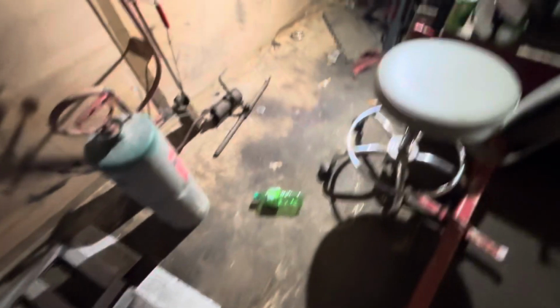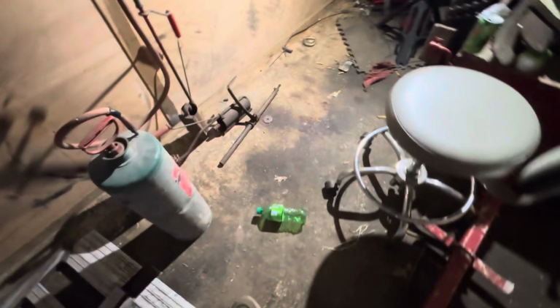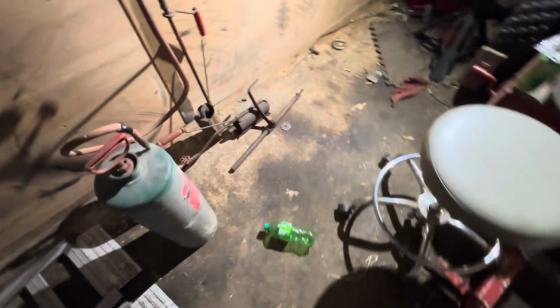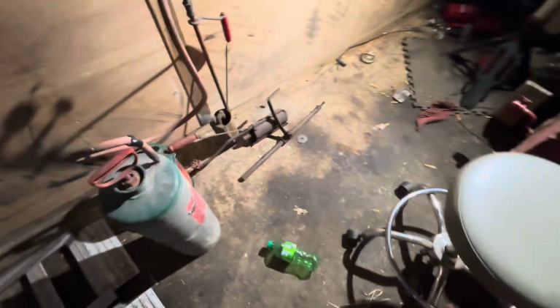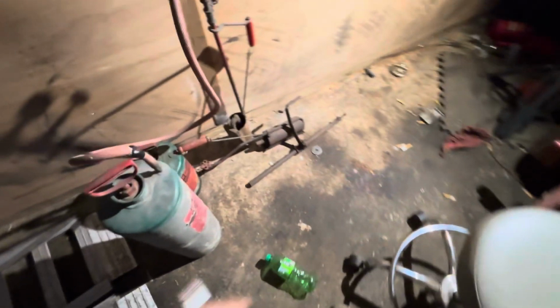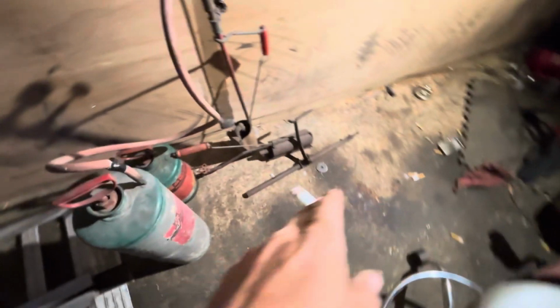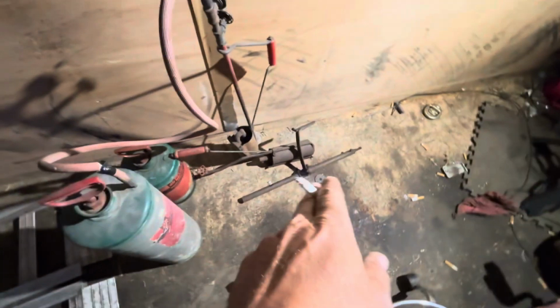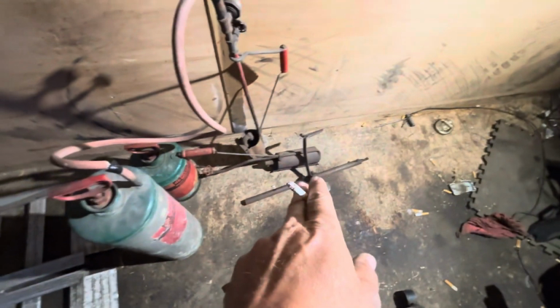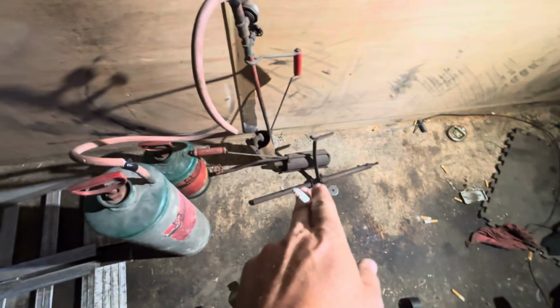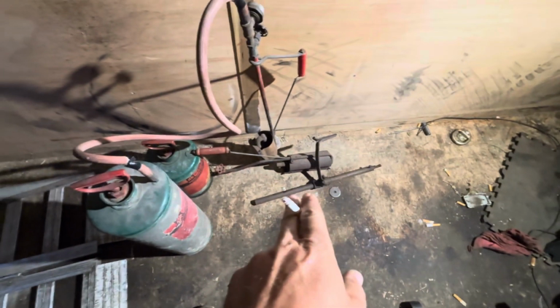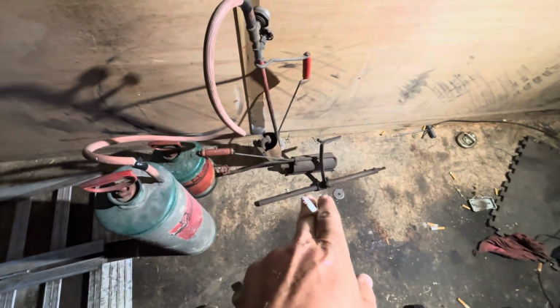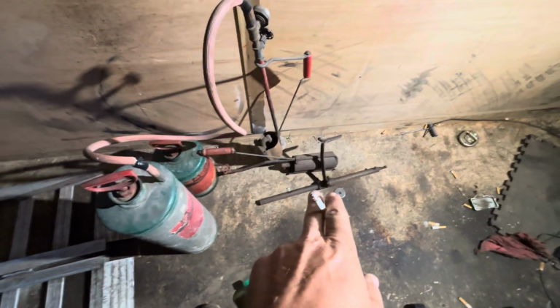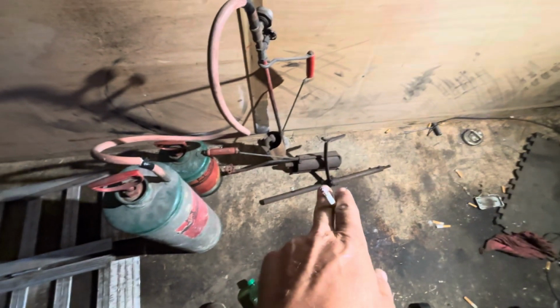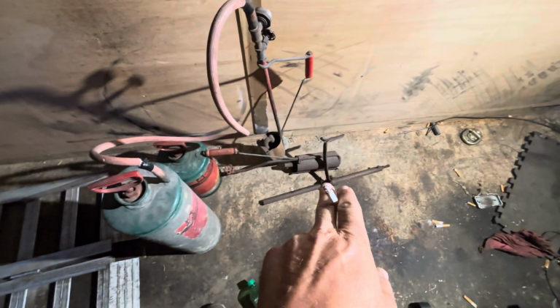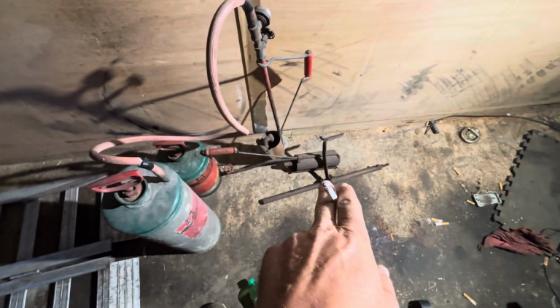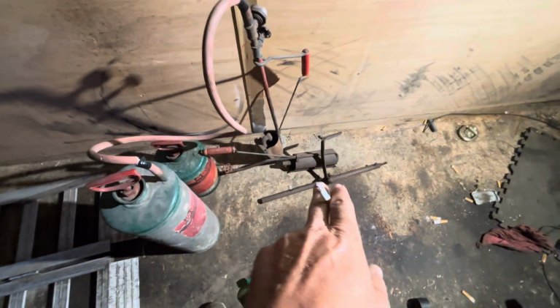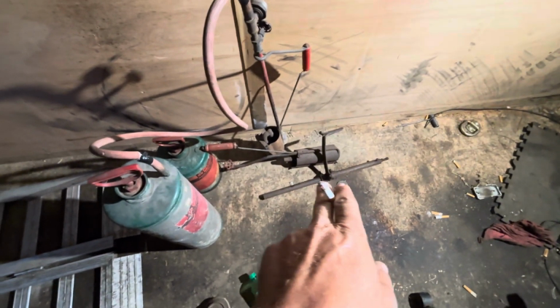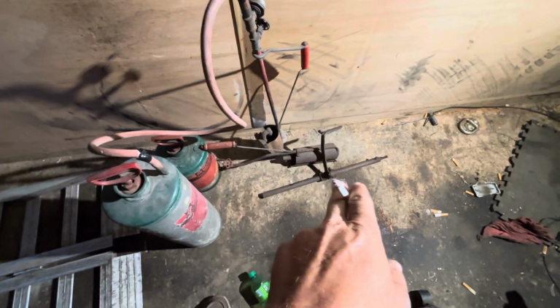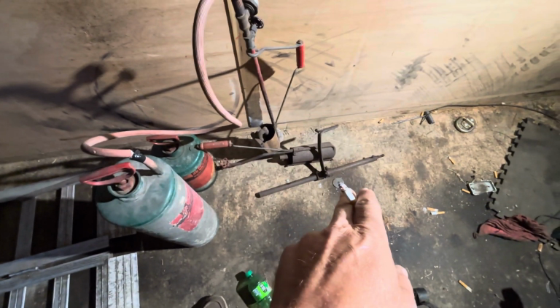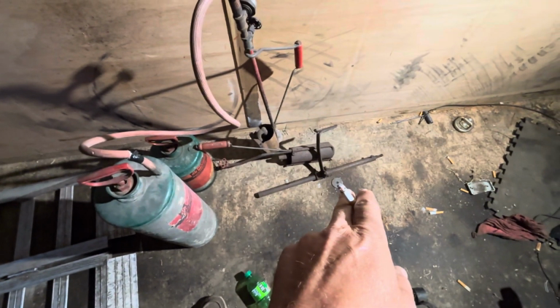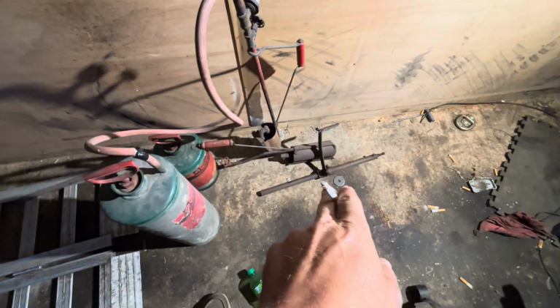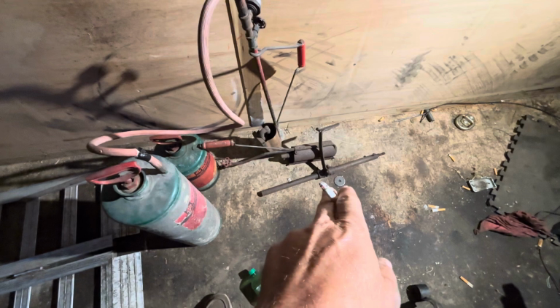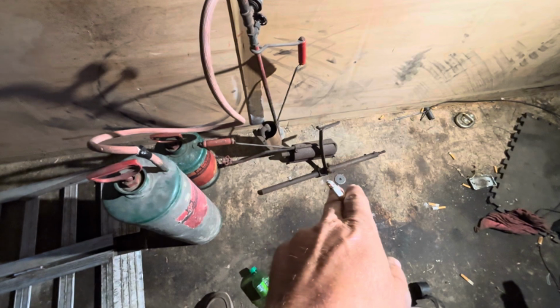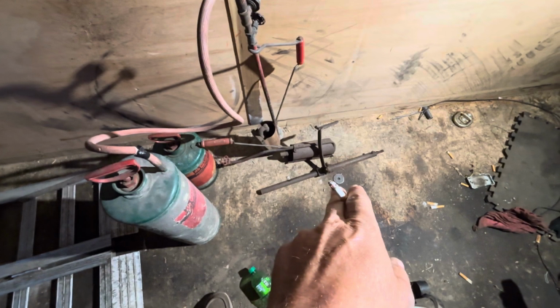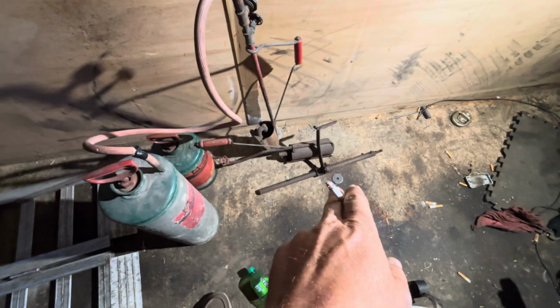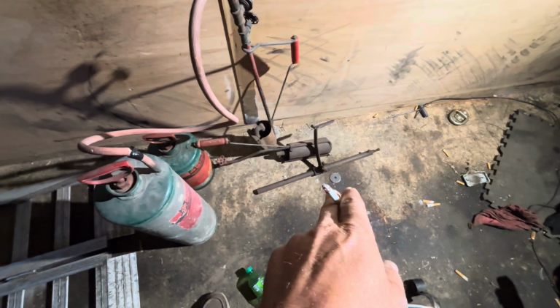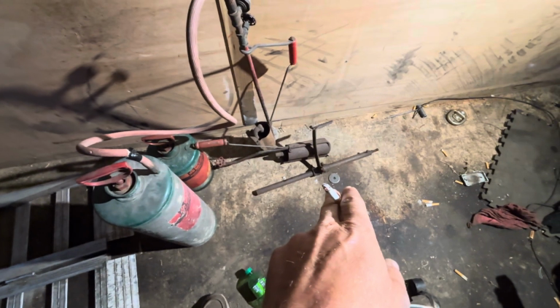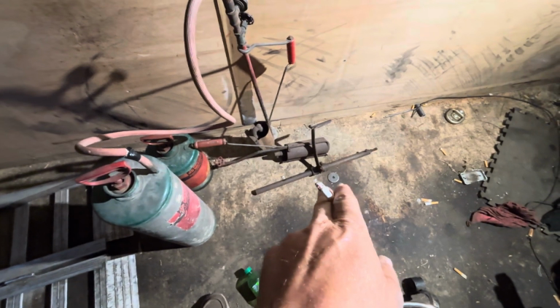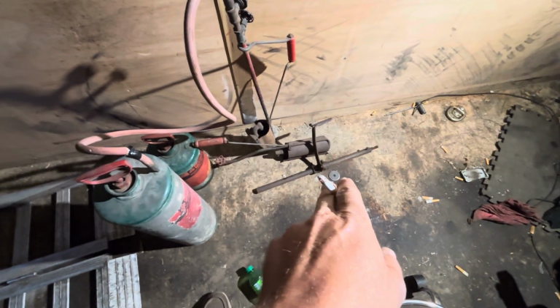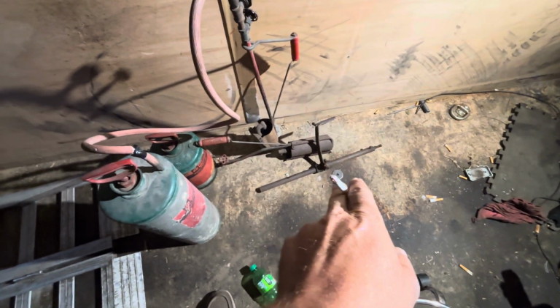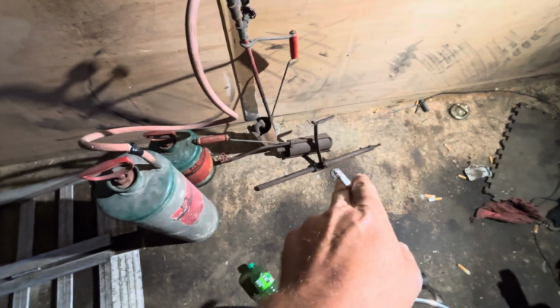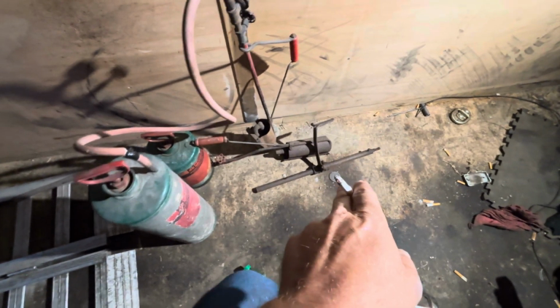I also ended up meeting a guy who had the clutch handle for my 36 or 37 handyman.